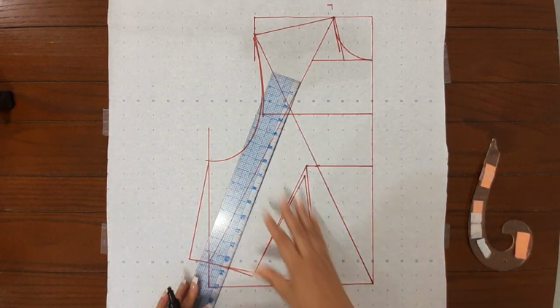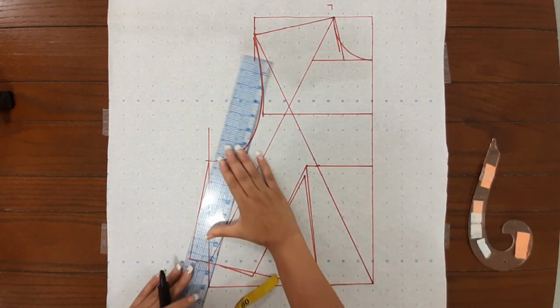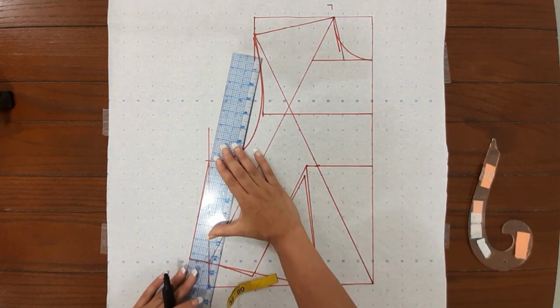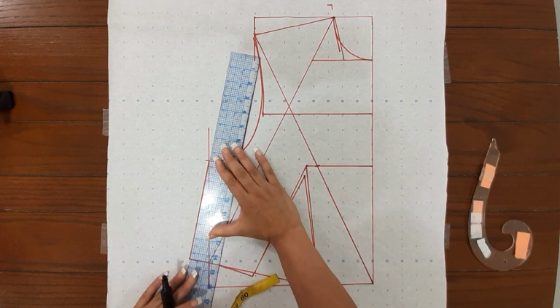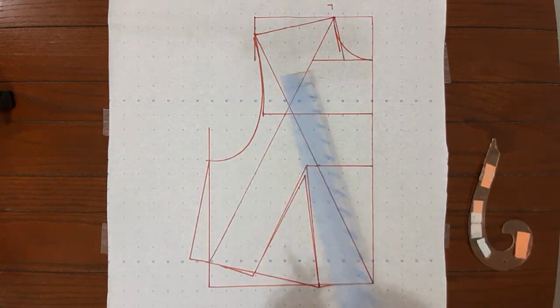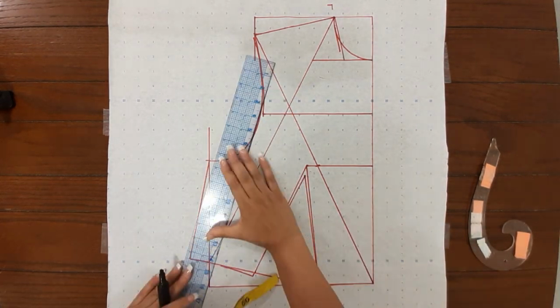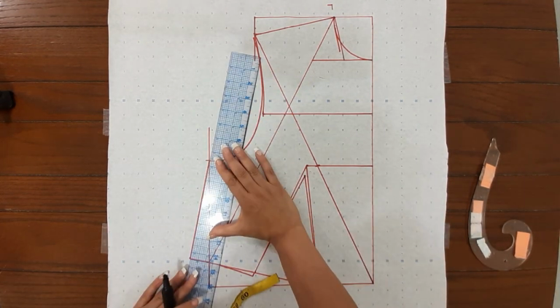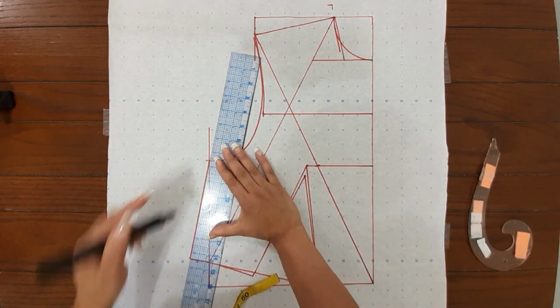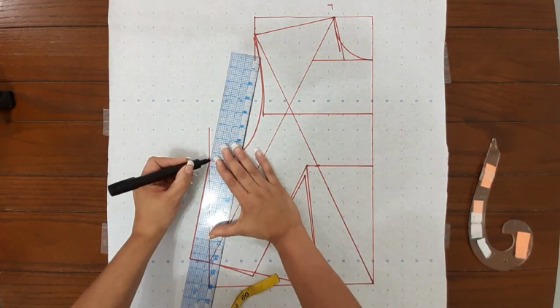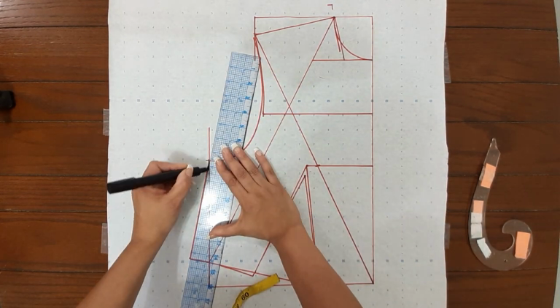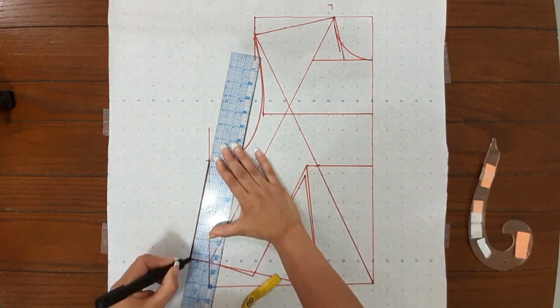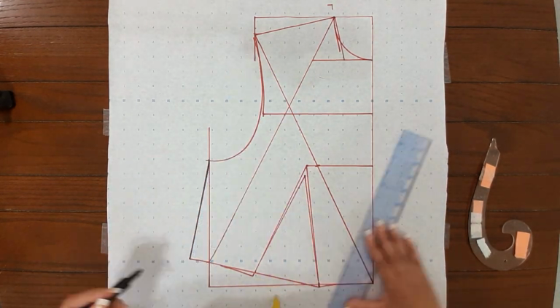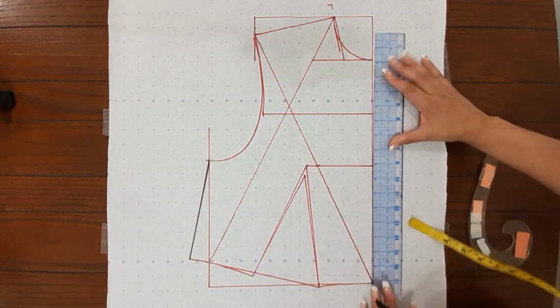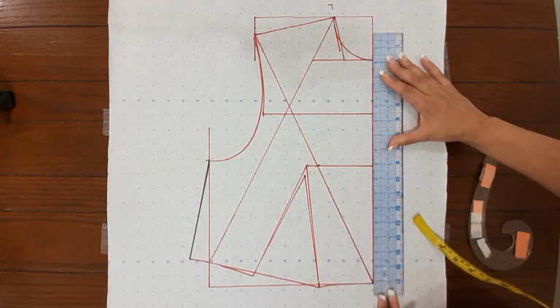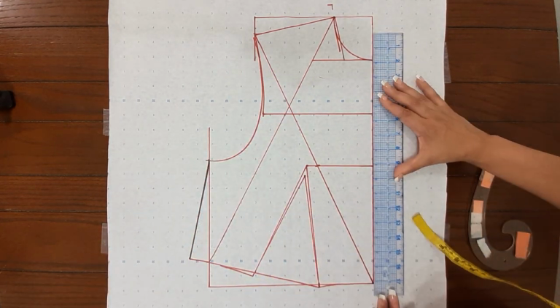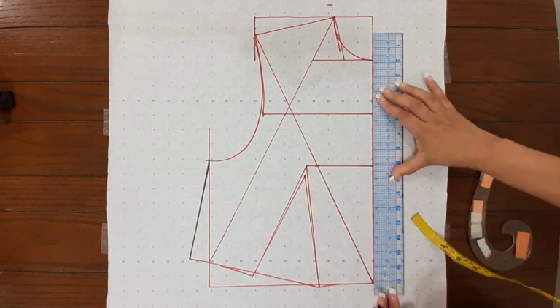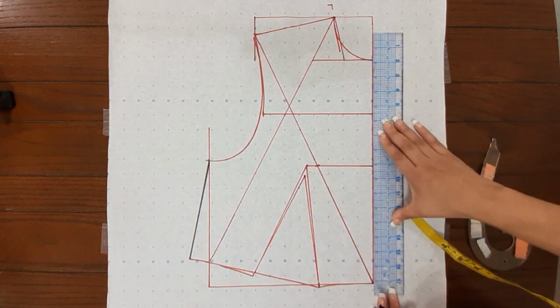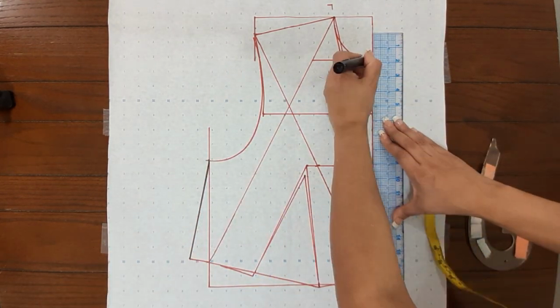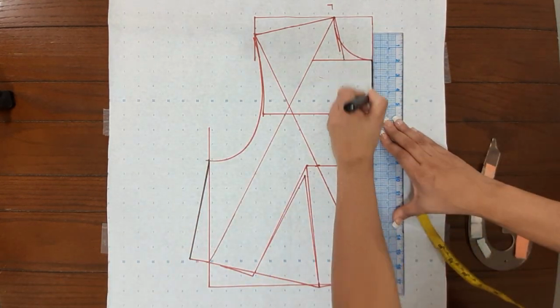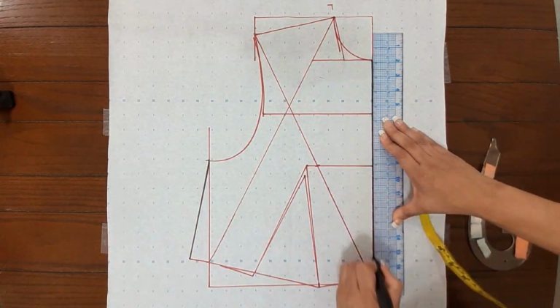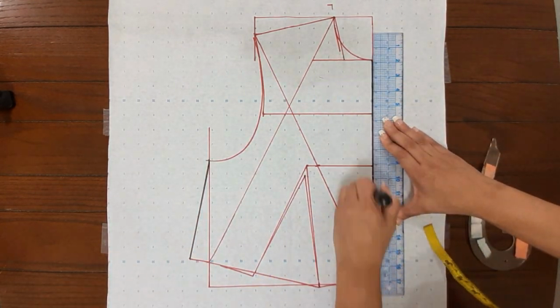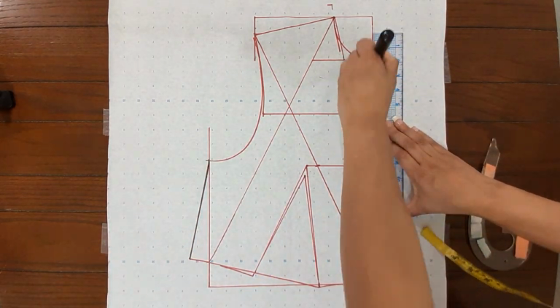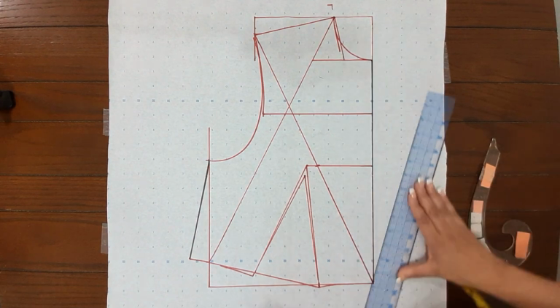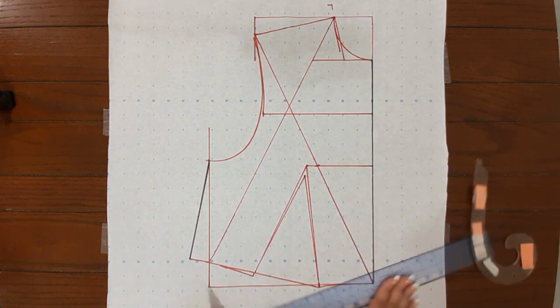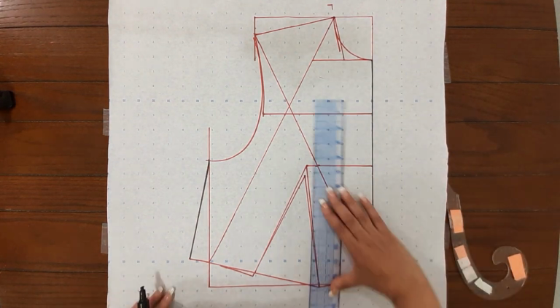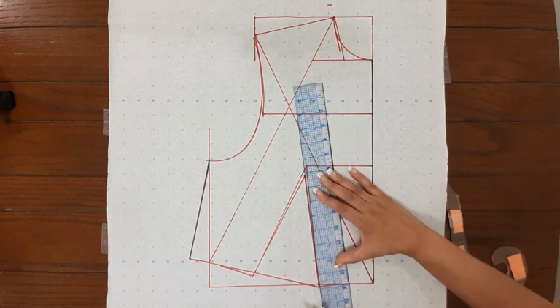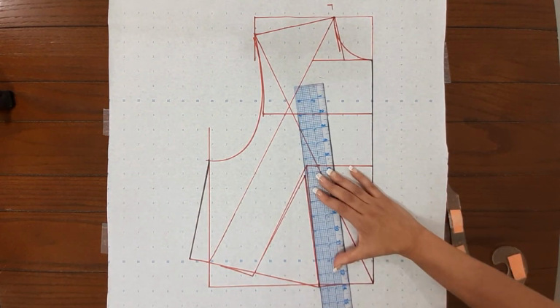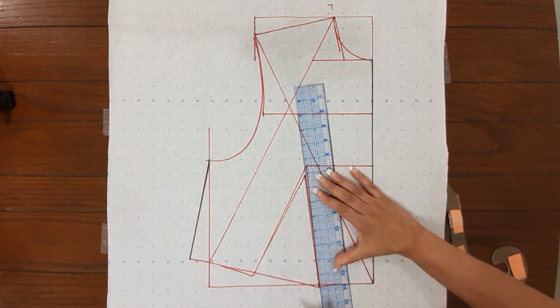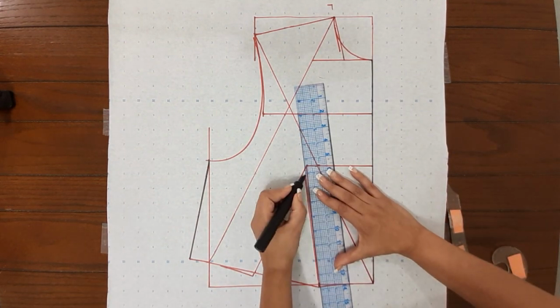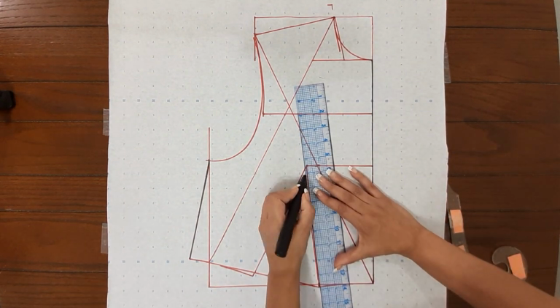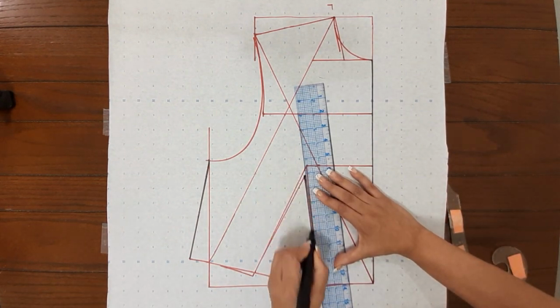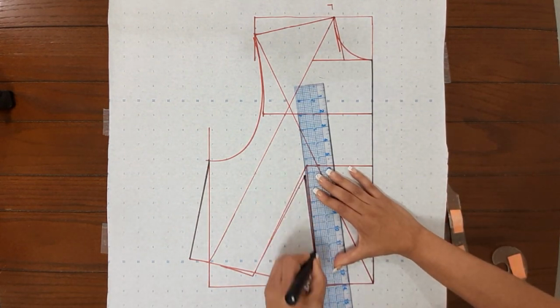I'm going to mark the final pattern in black so that you can see it without all those measurements.